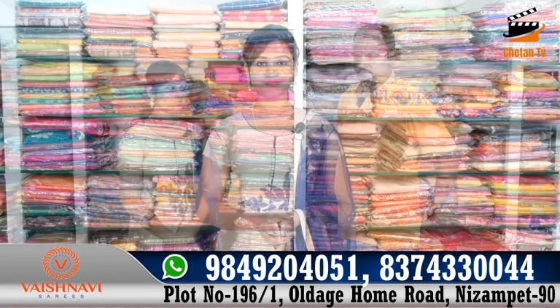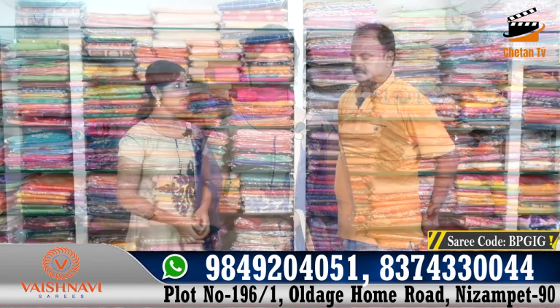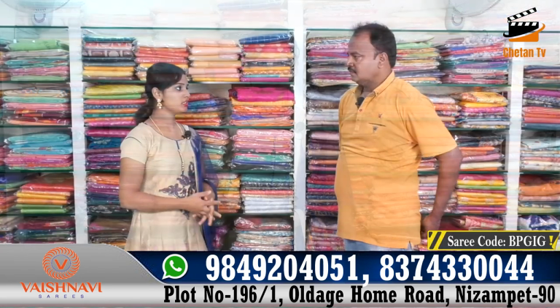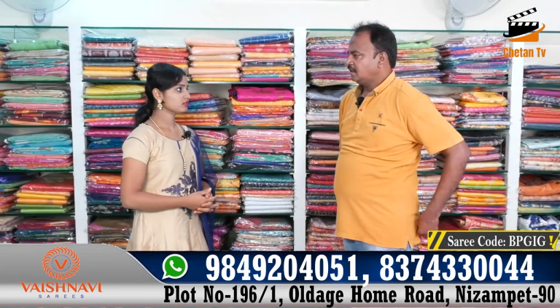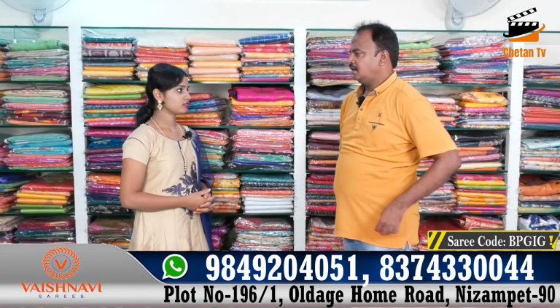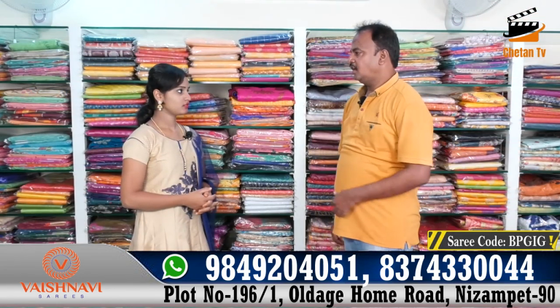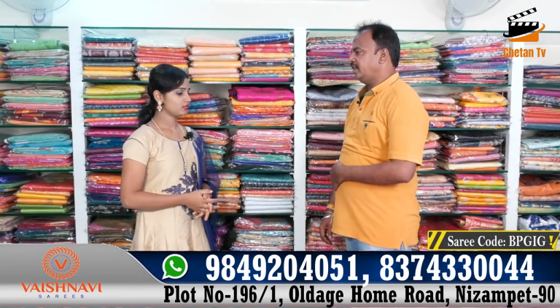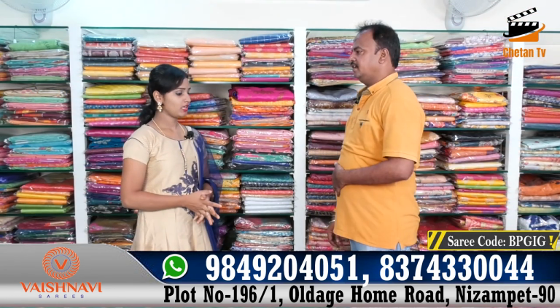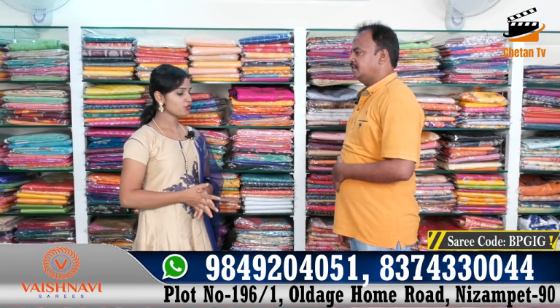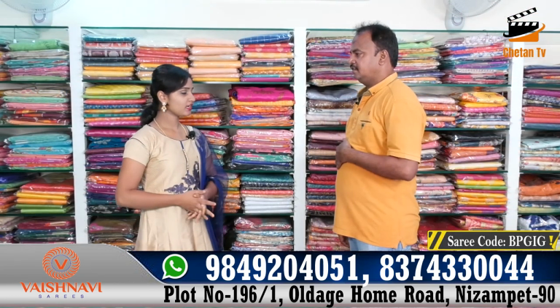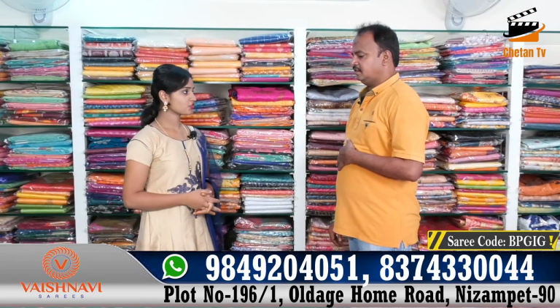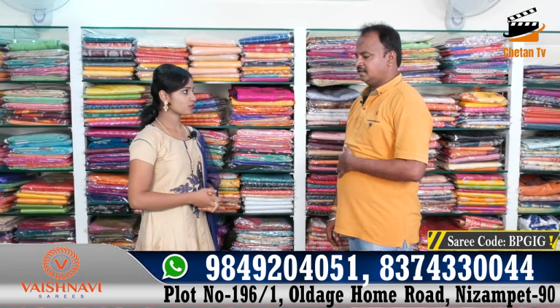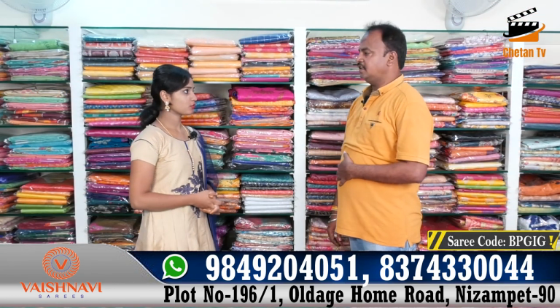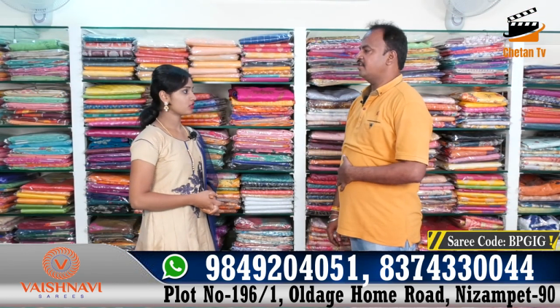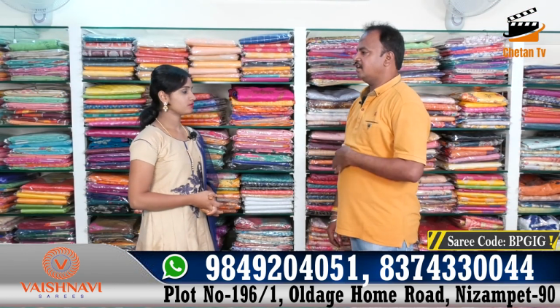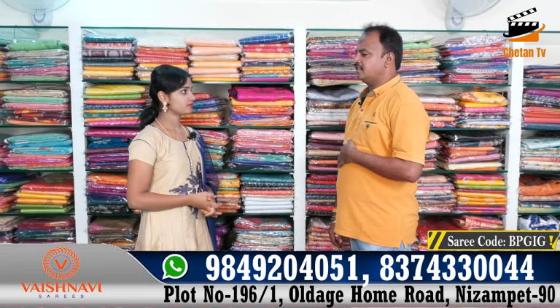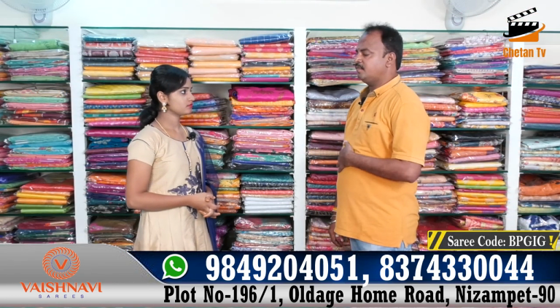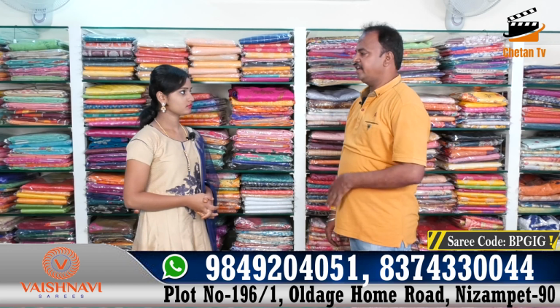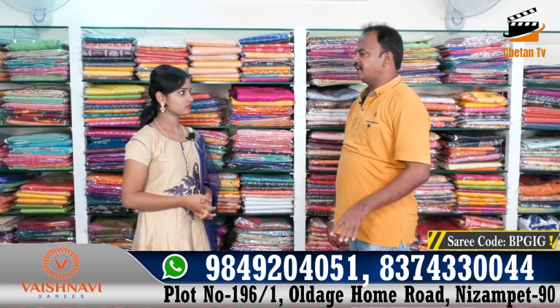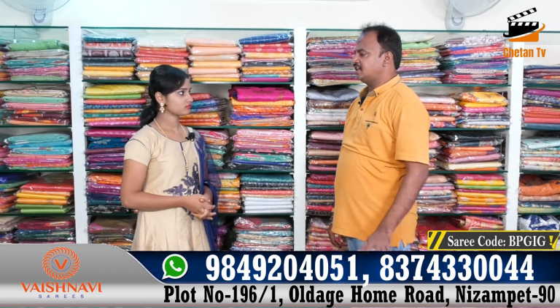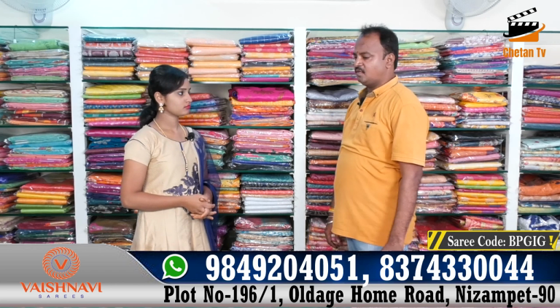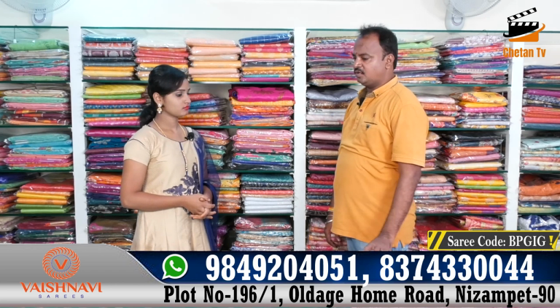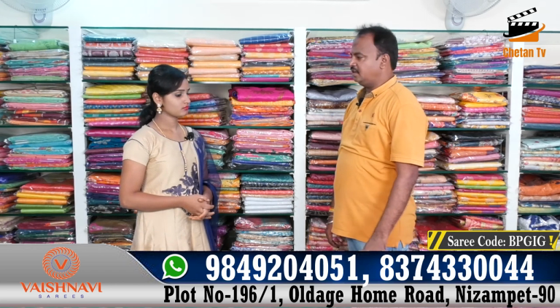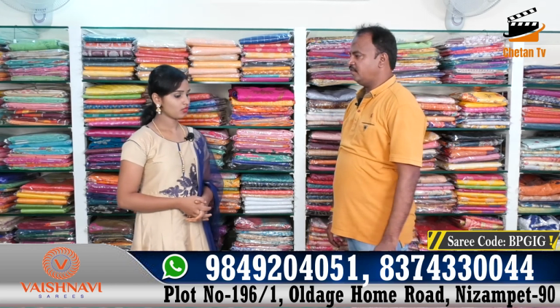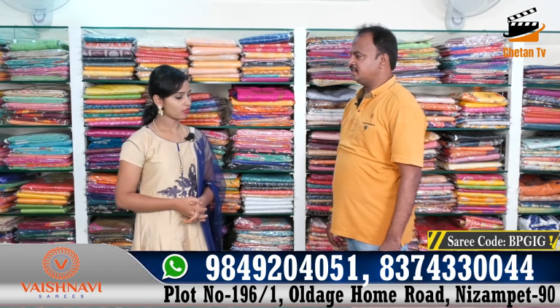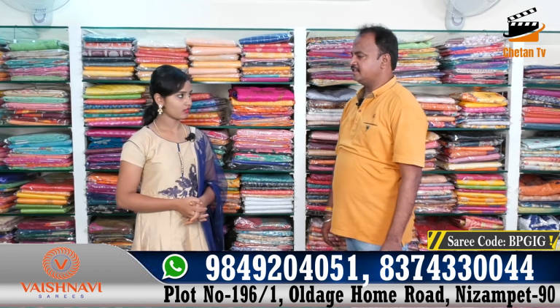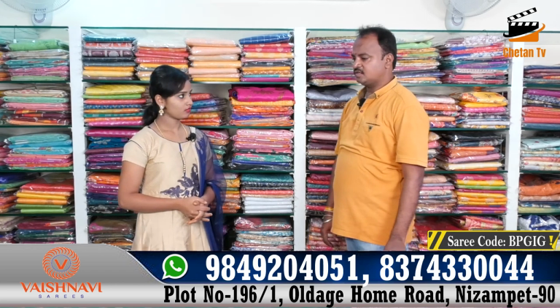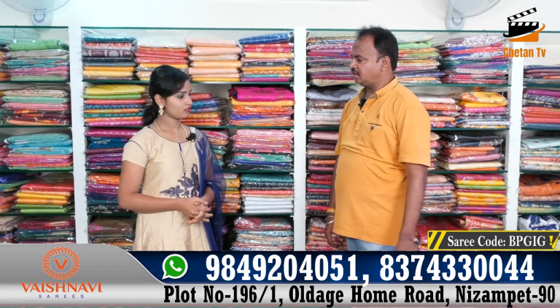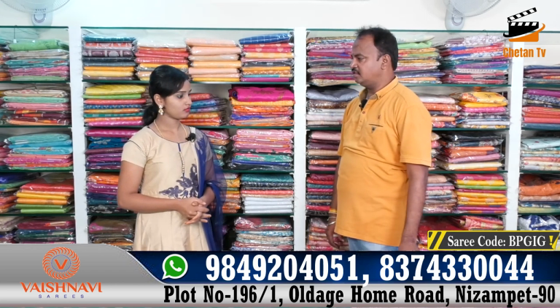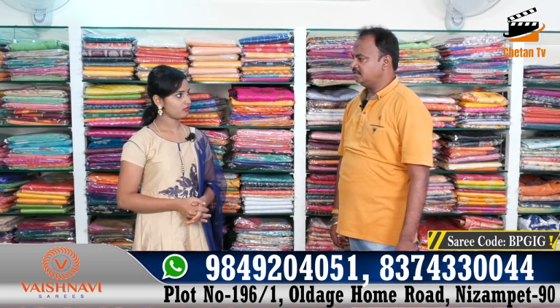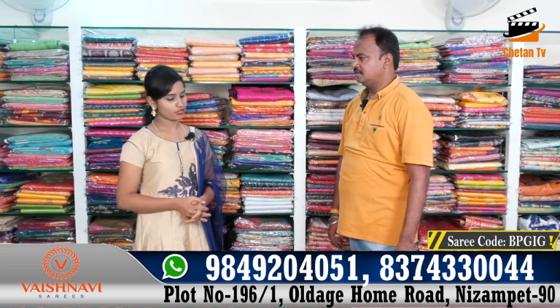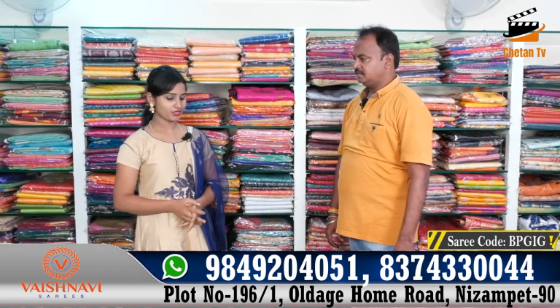Hello my friends, we have all of our wedding collections. This is a very good wedding collection. We also have fancy designs. Okay, let's change.